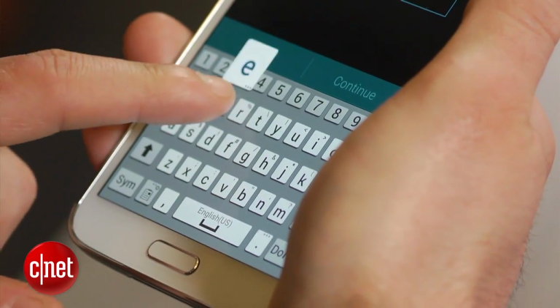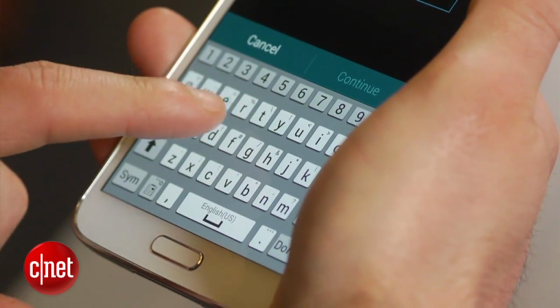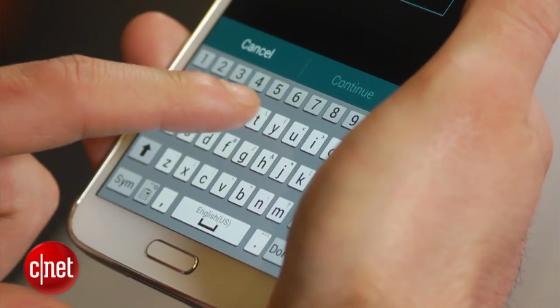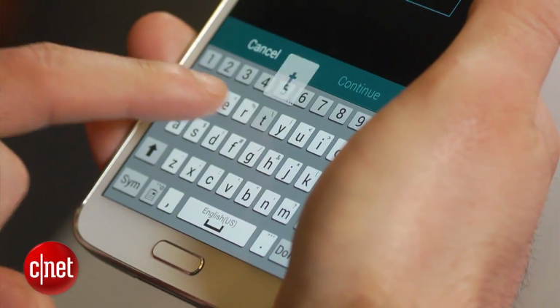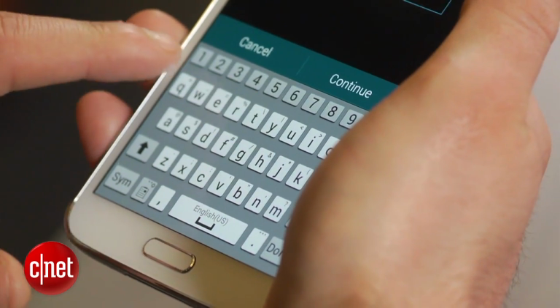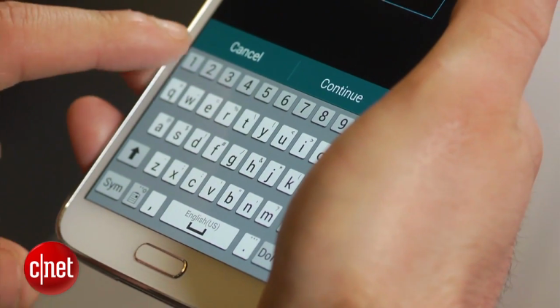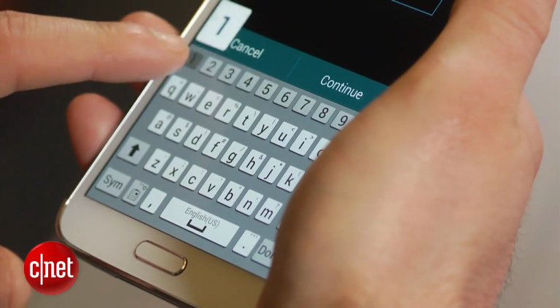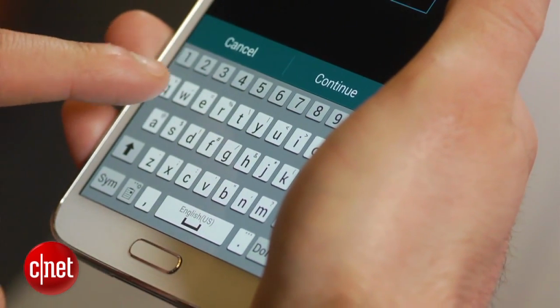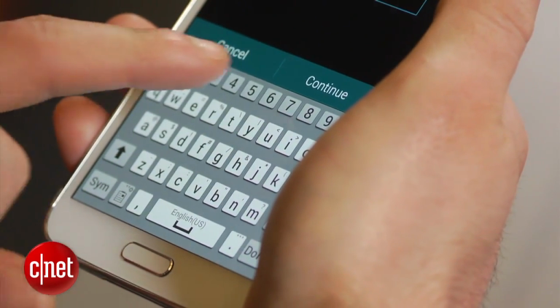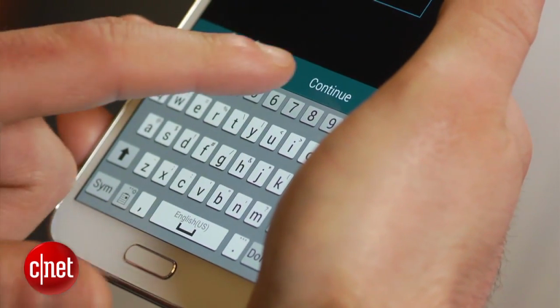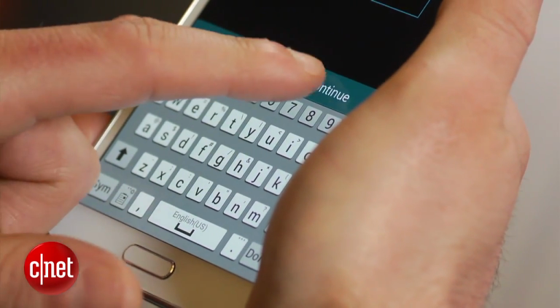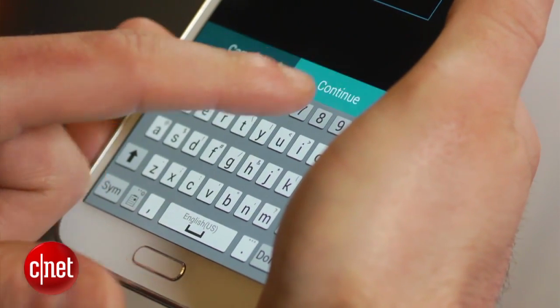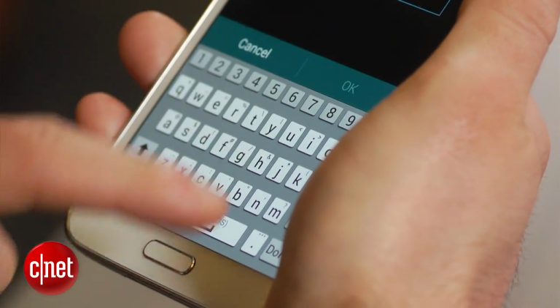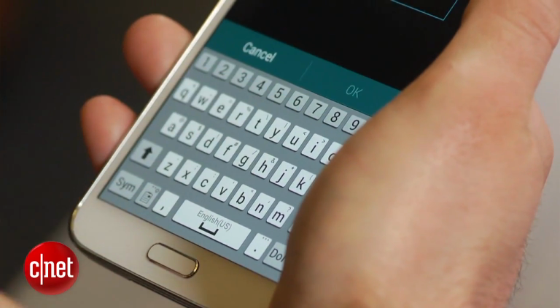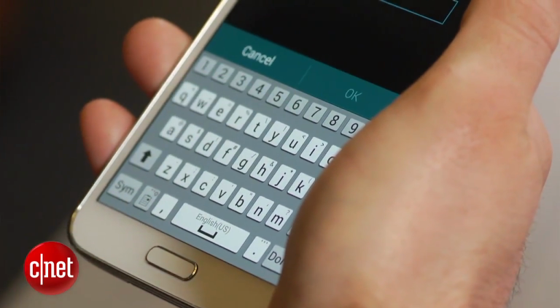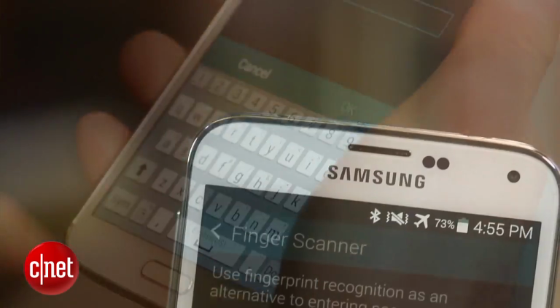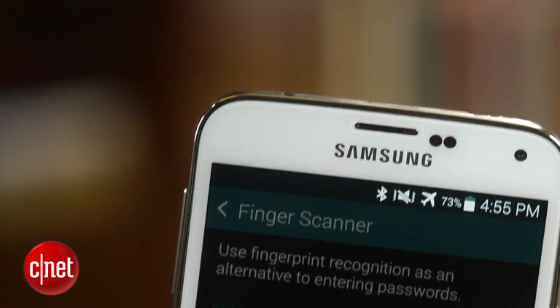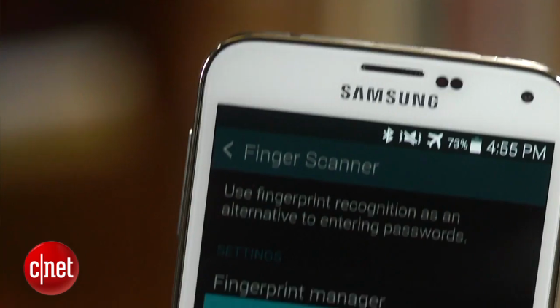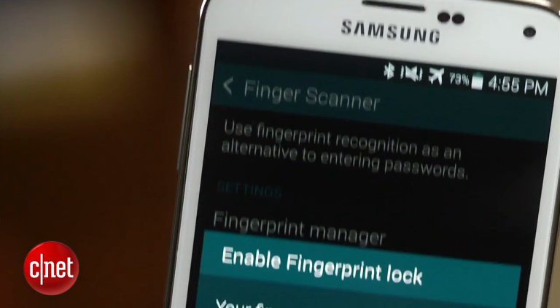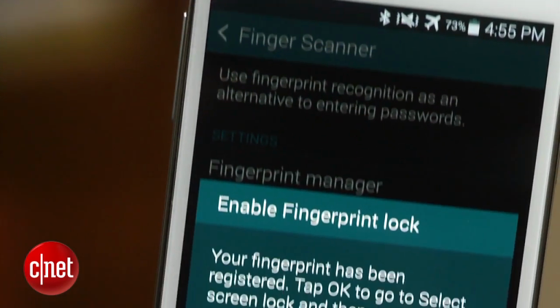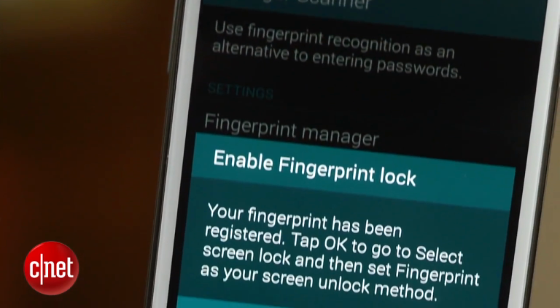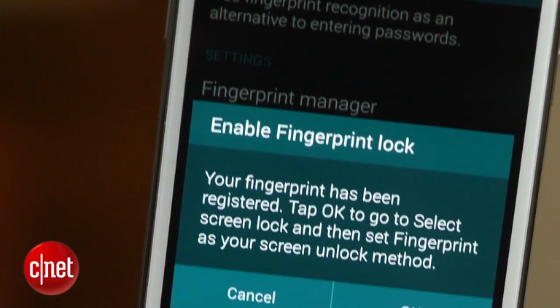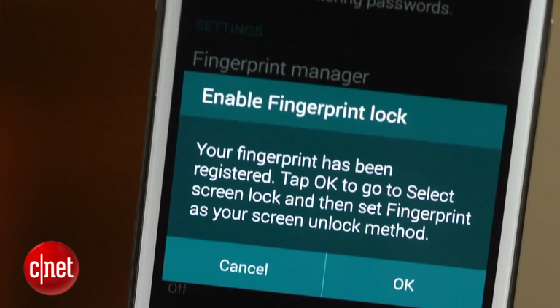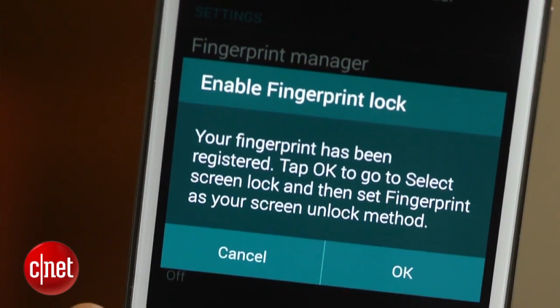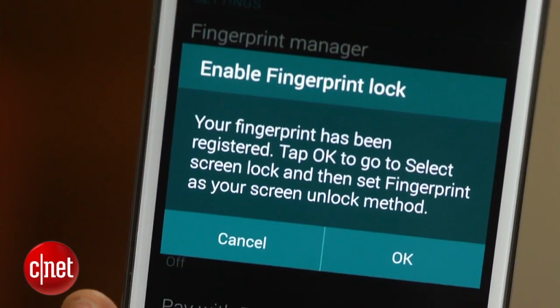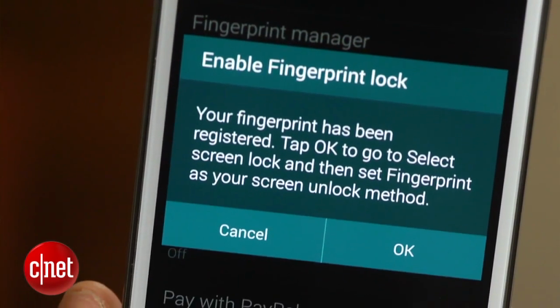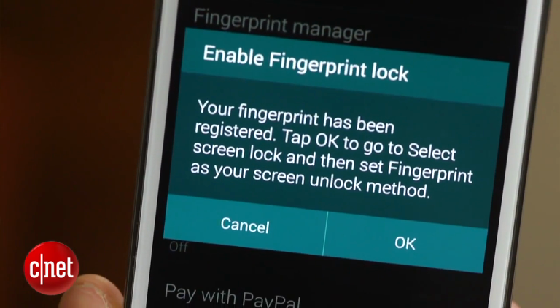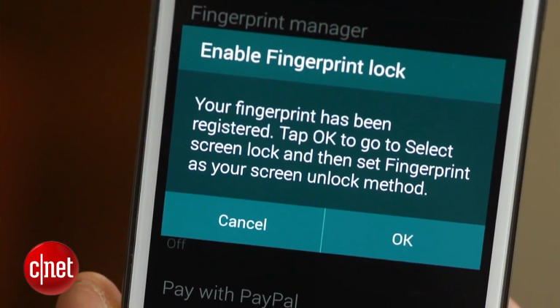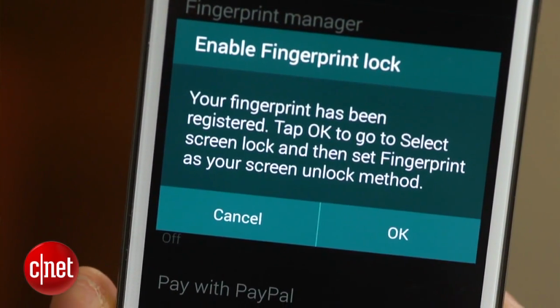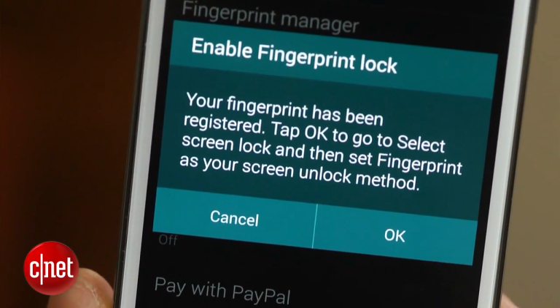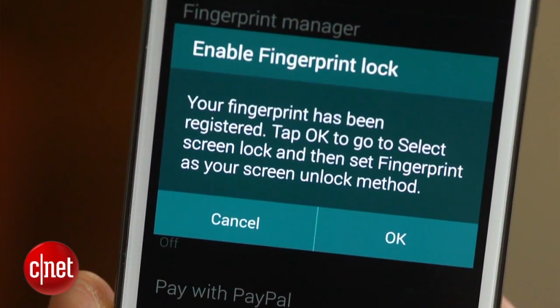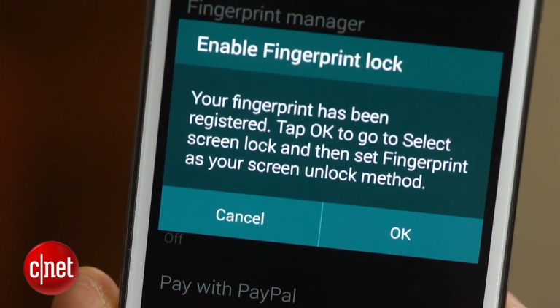After the password has been created, you can tap the OK button on the pop-up menu to set the fingerprint as the default method for unlocking your device.